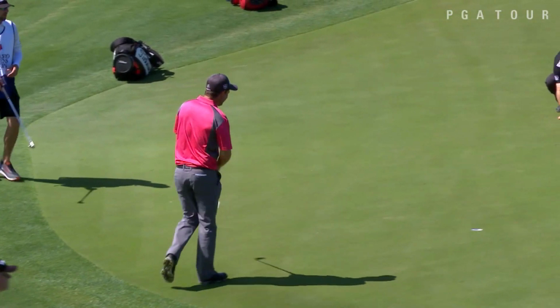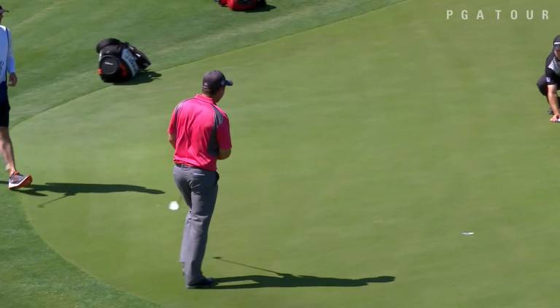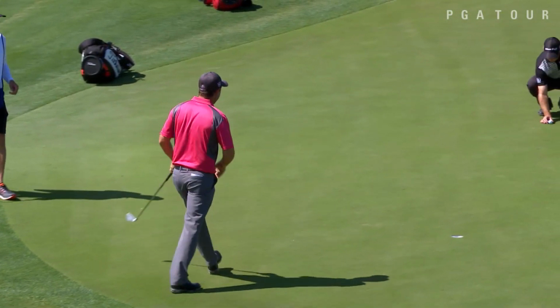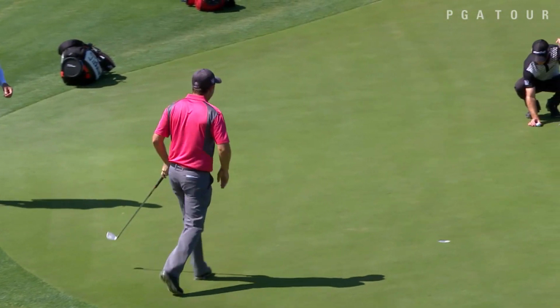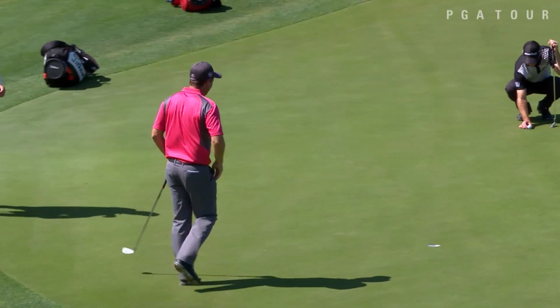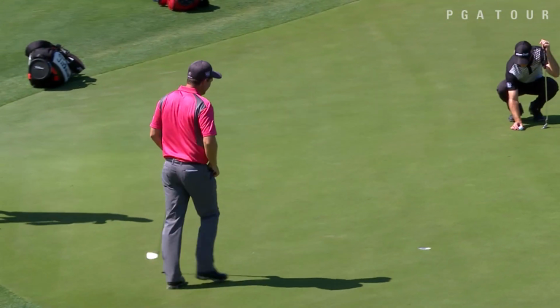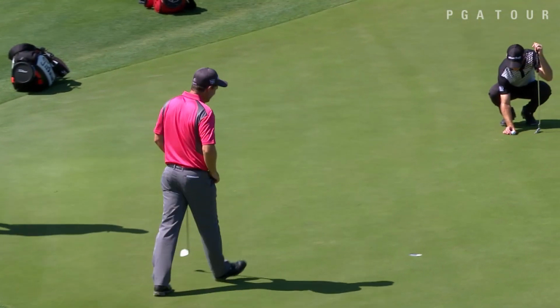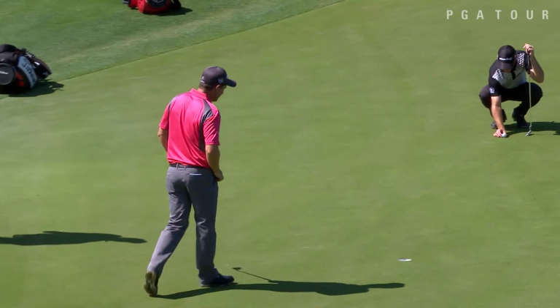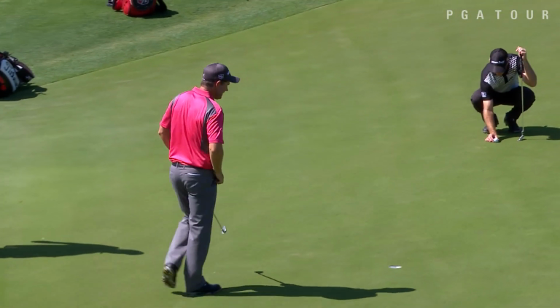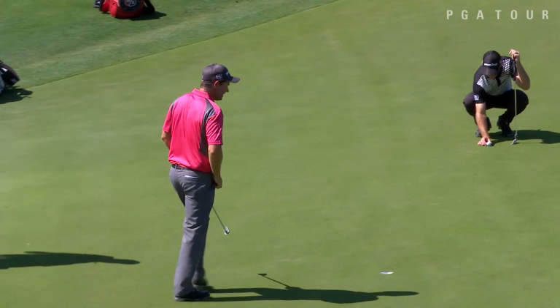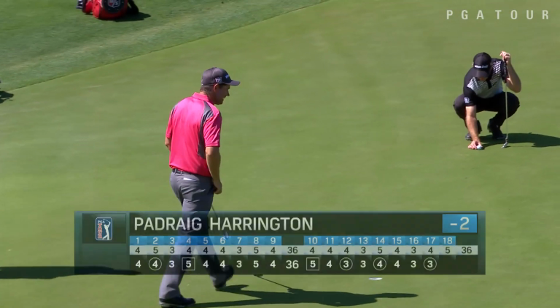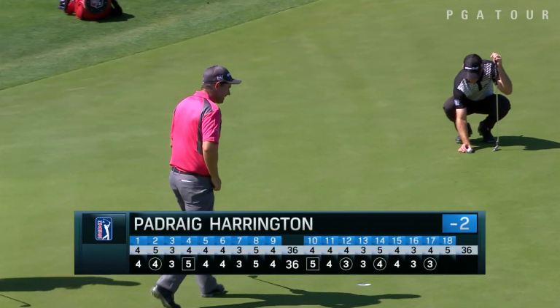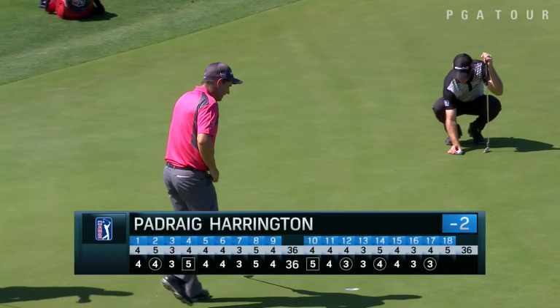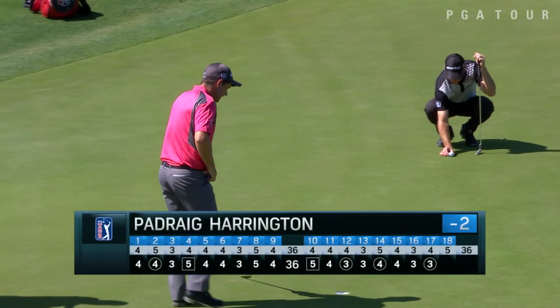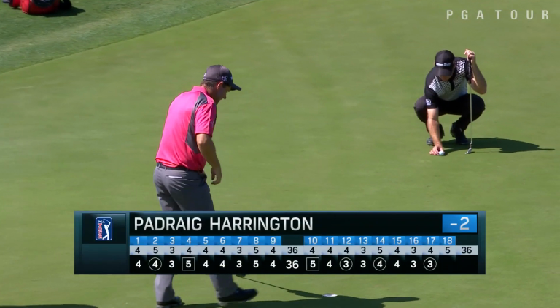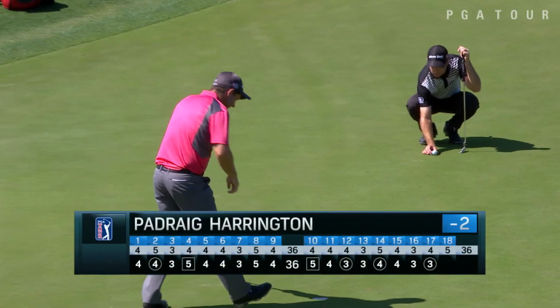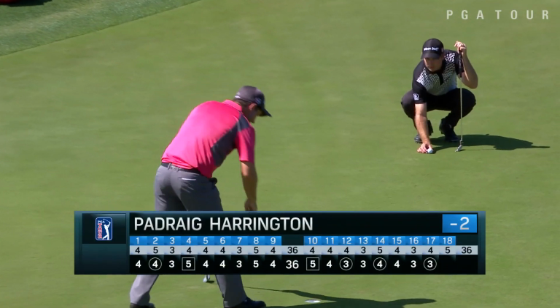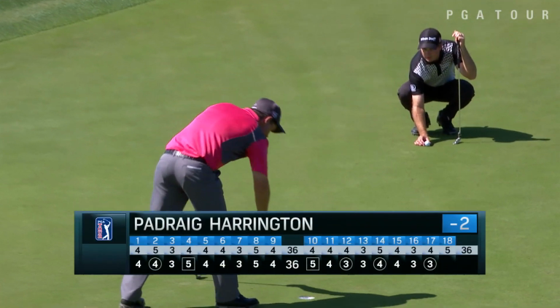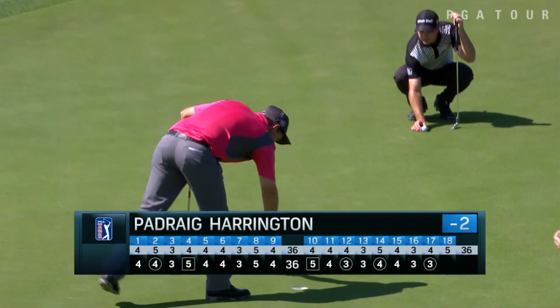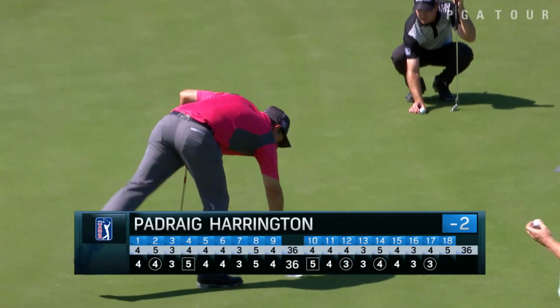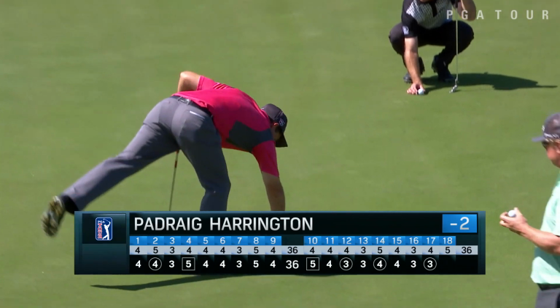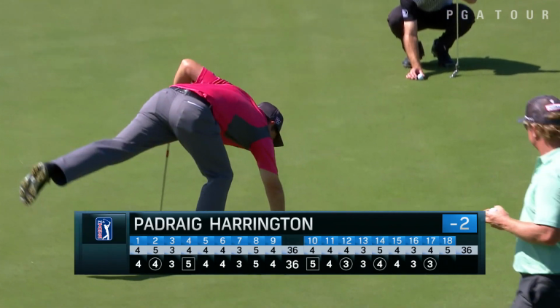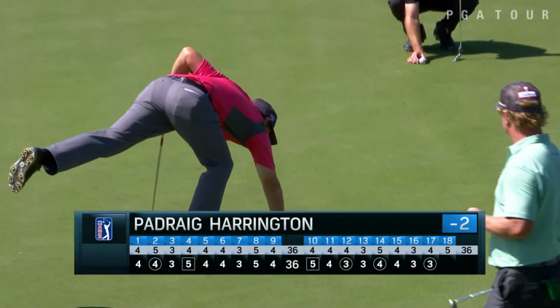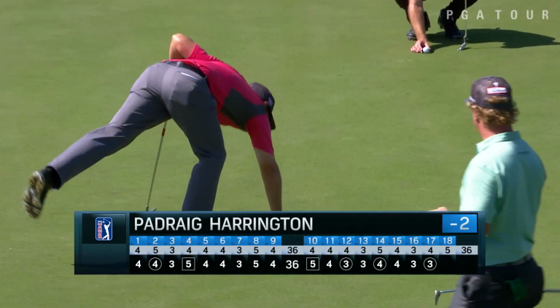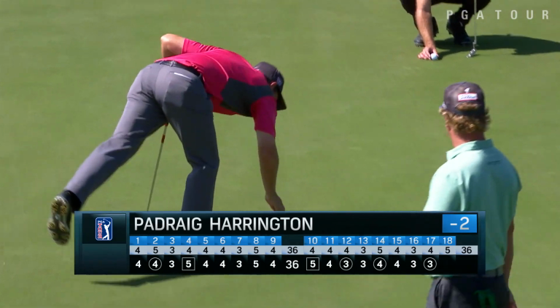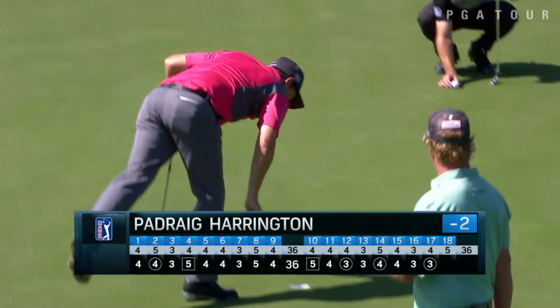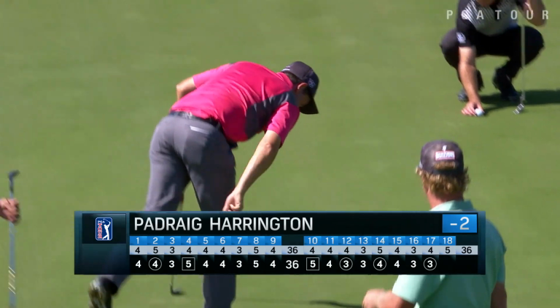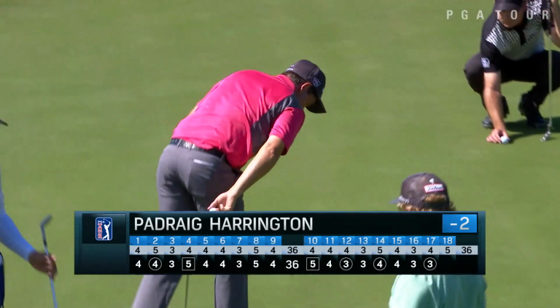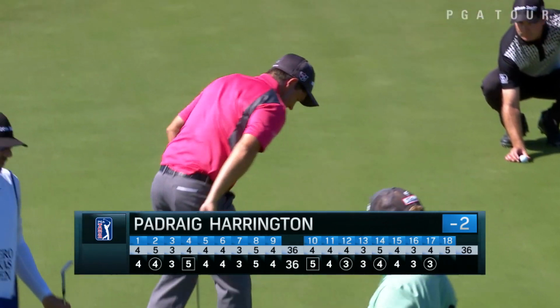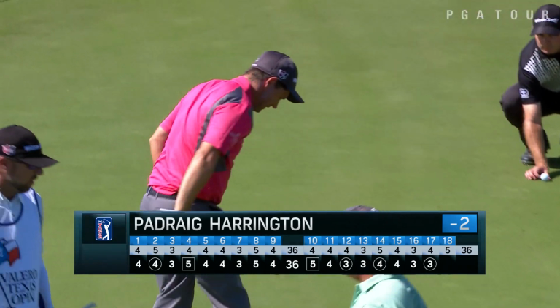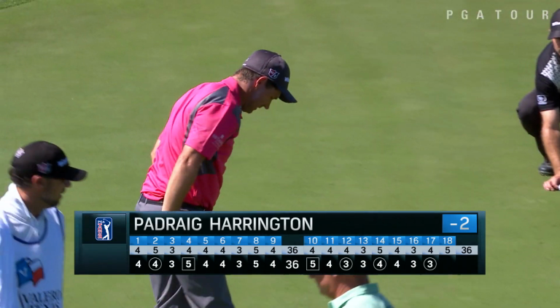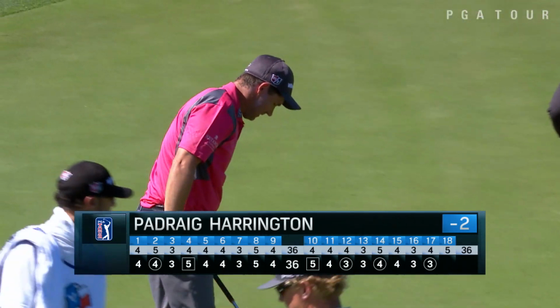Nearly made it. But Padraig just got that to go right in the heart there. So he's a couple under par.